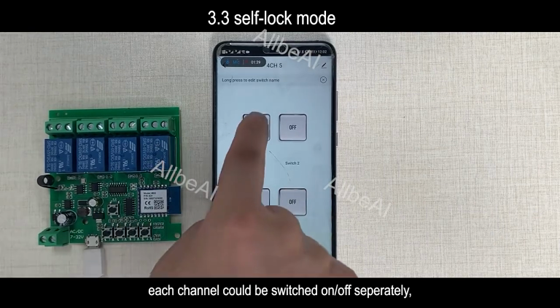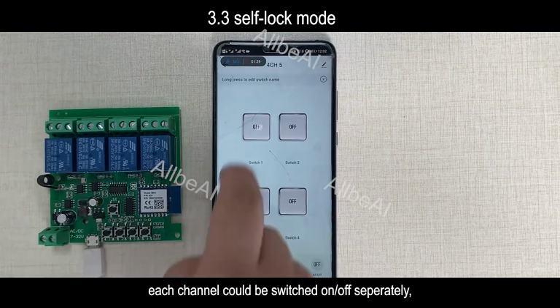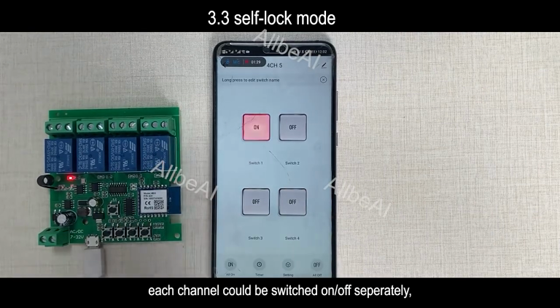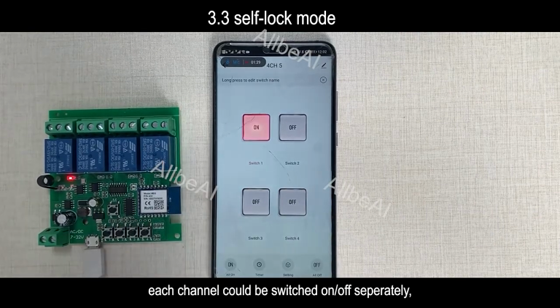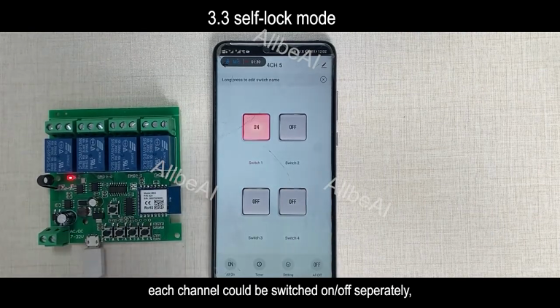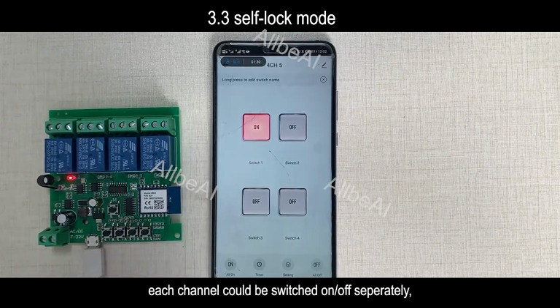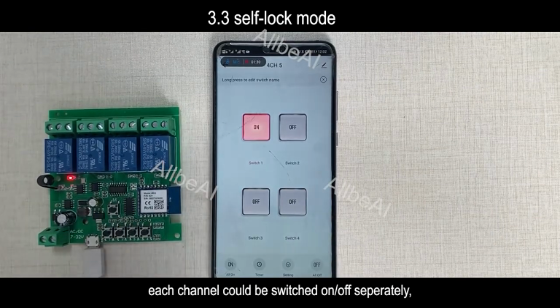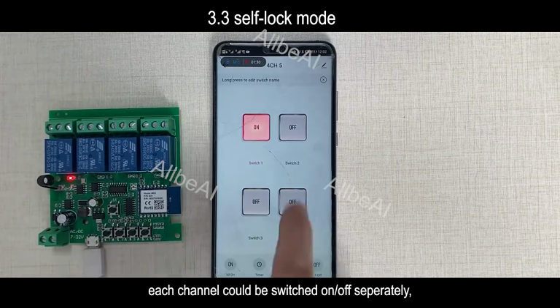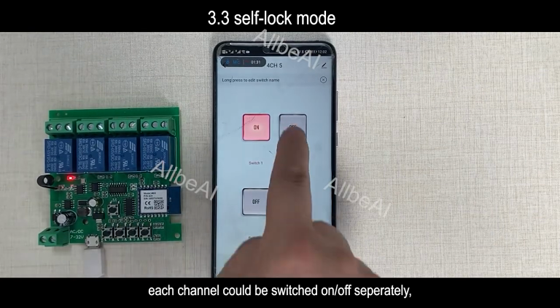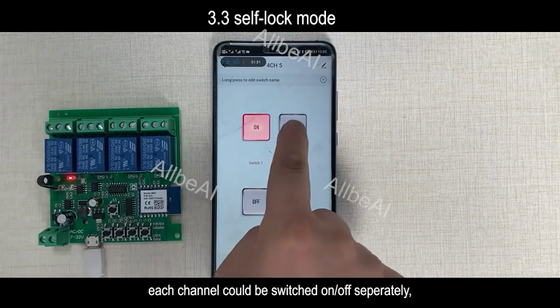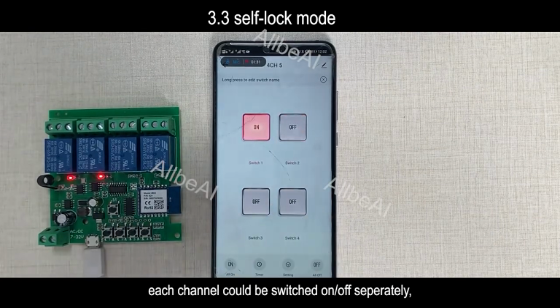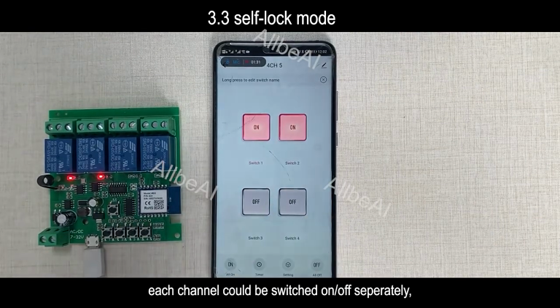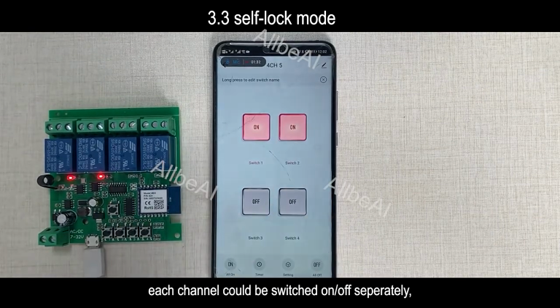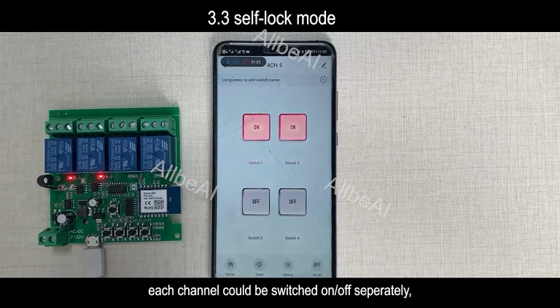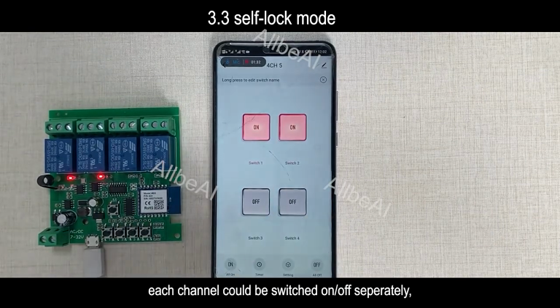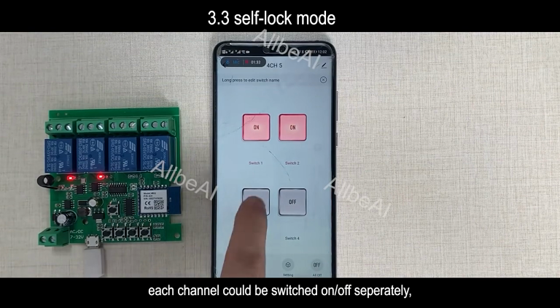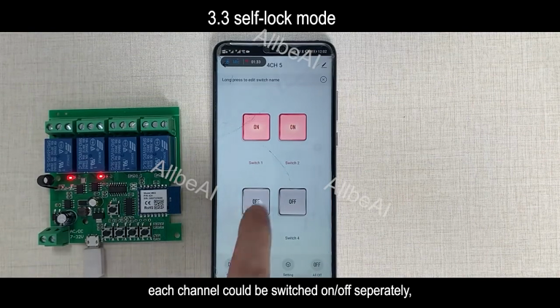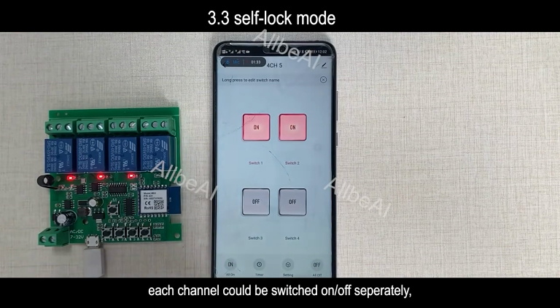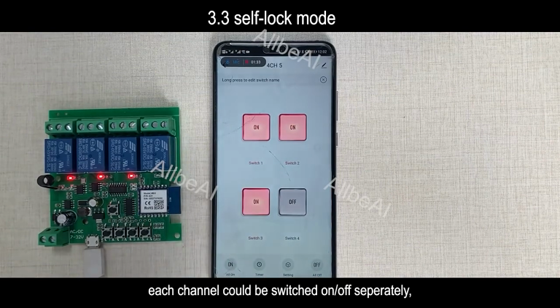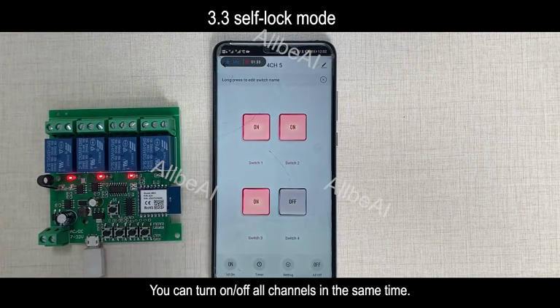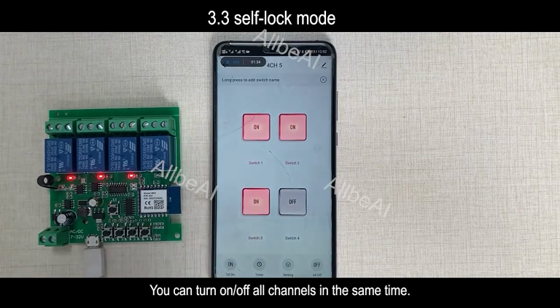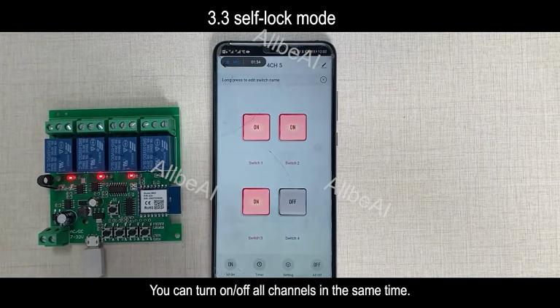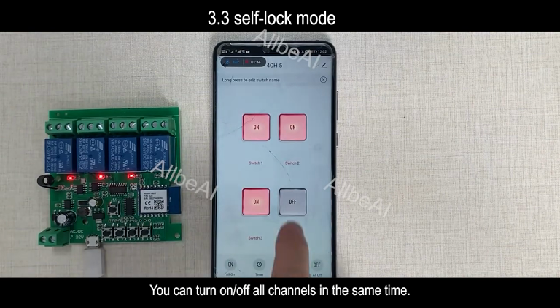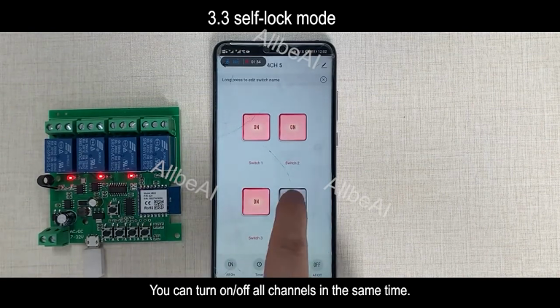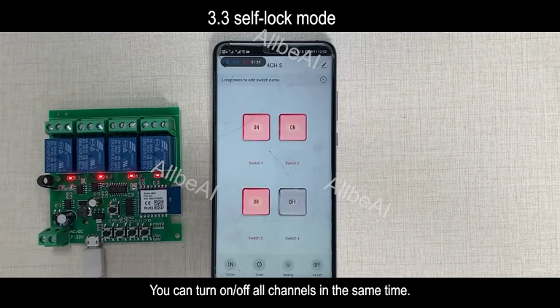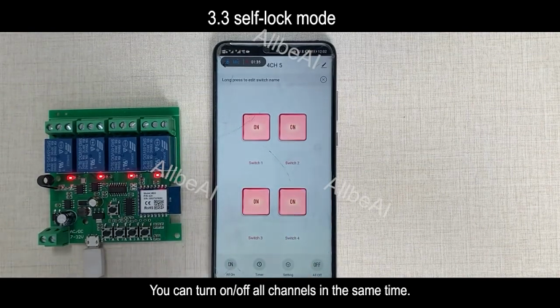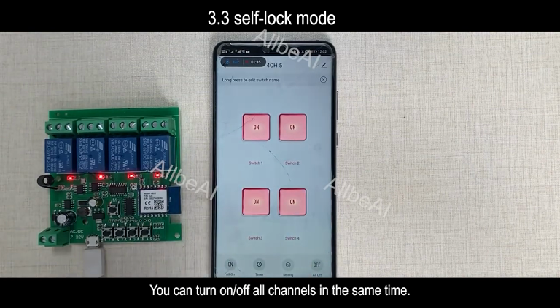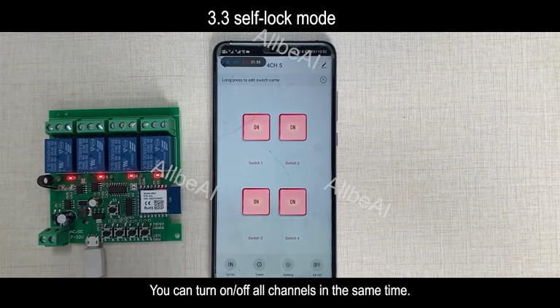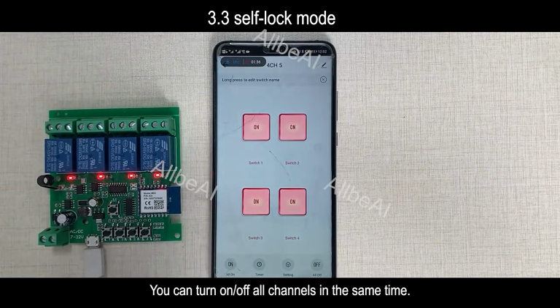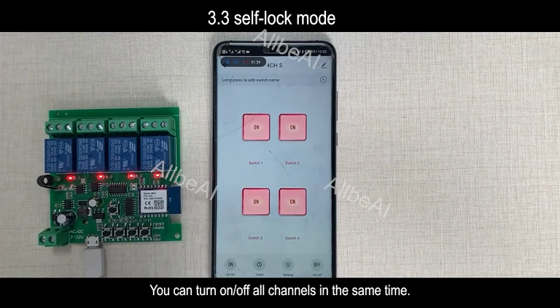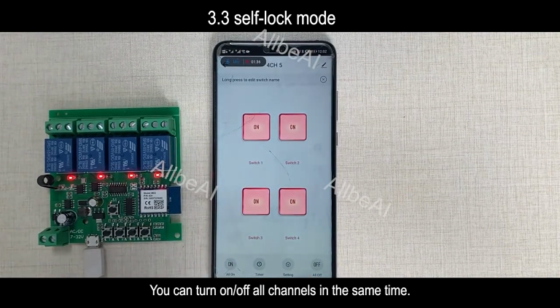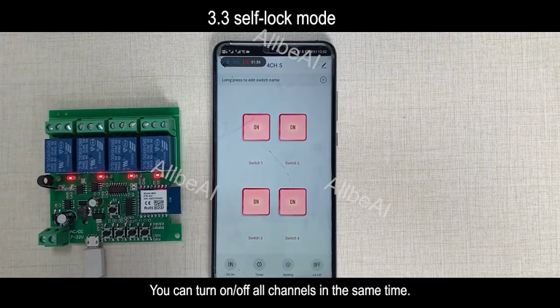Each channel can be switched on or off separately. You can also turn on or off all channels at the same time.